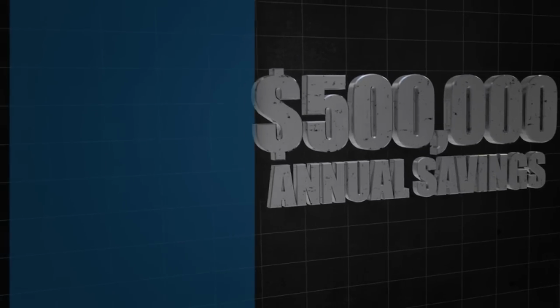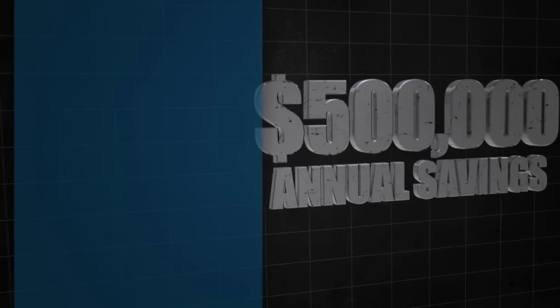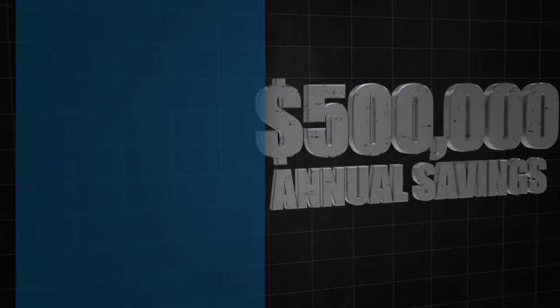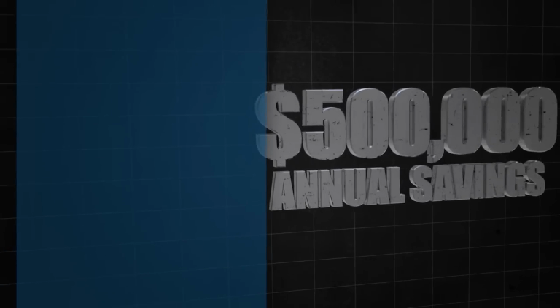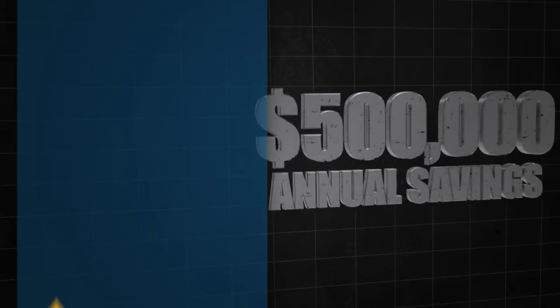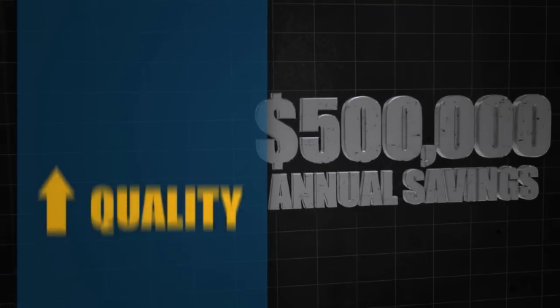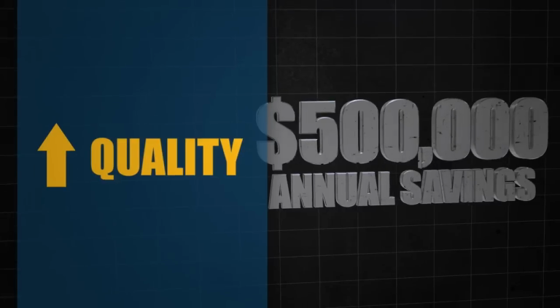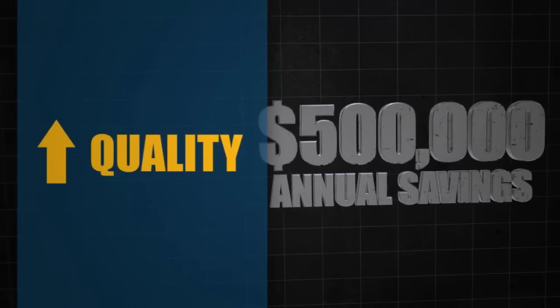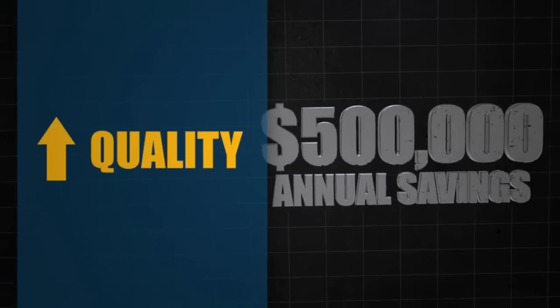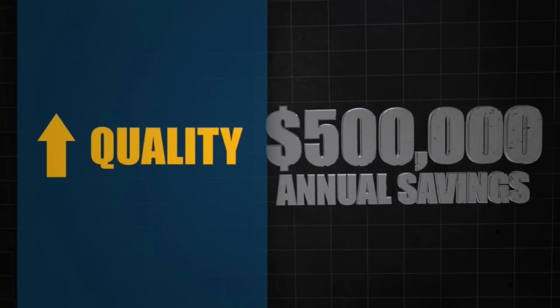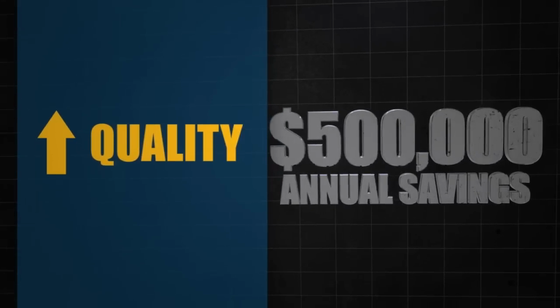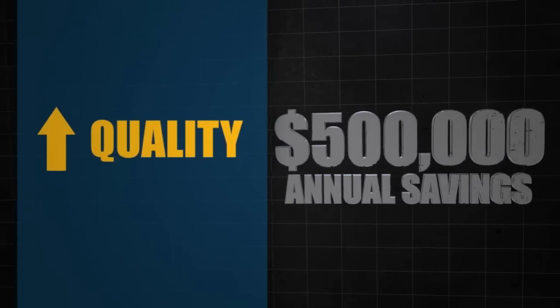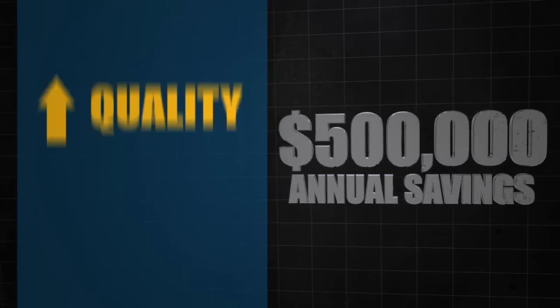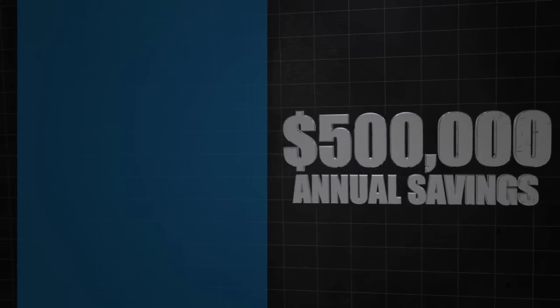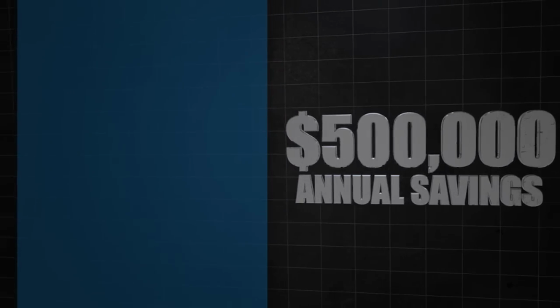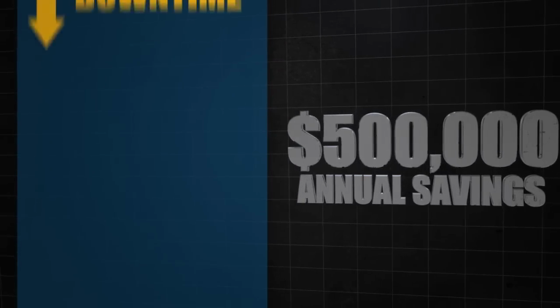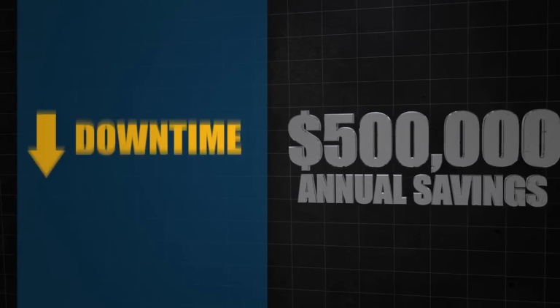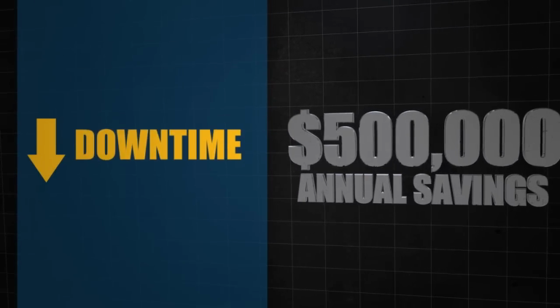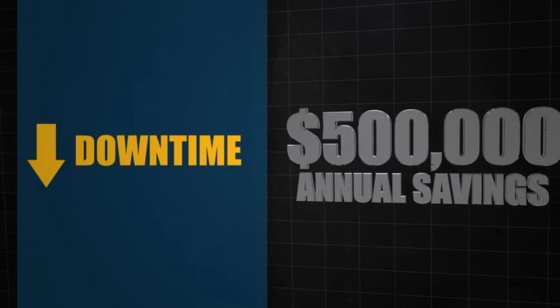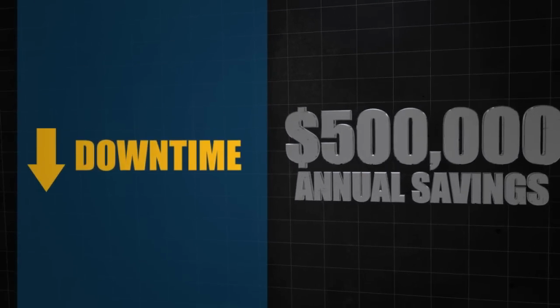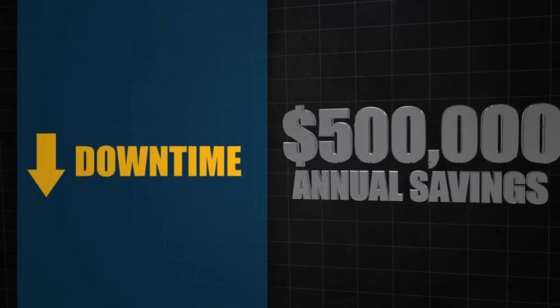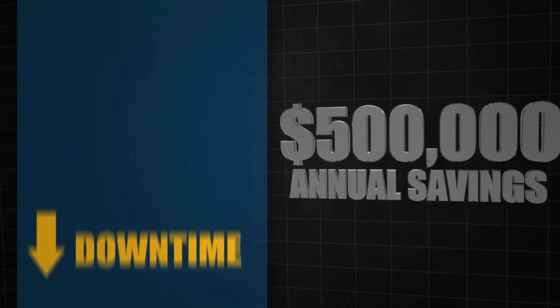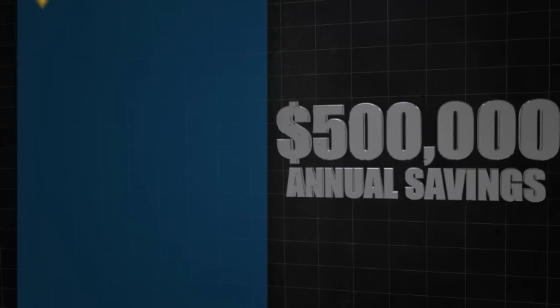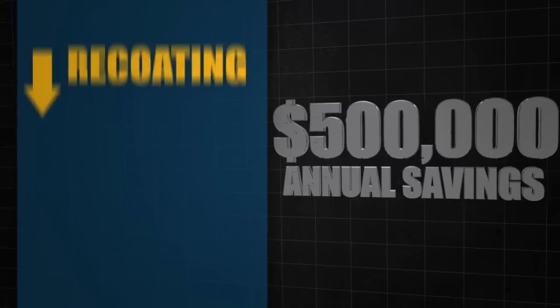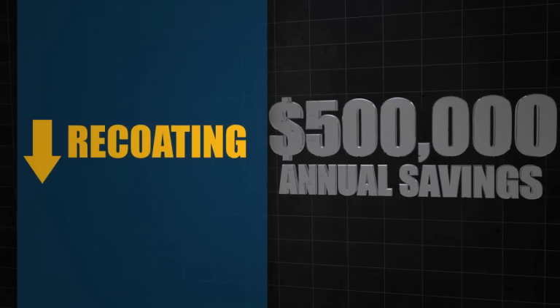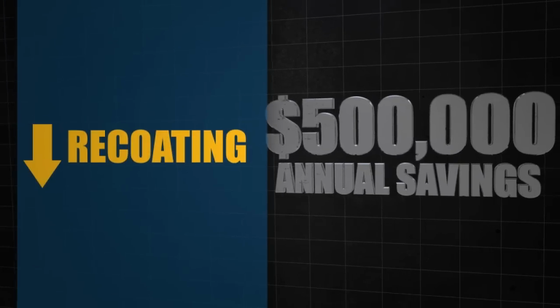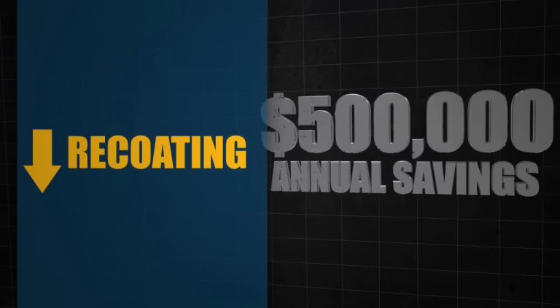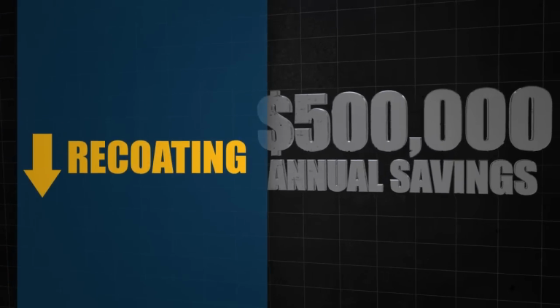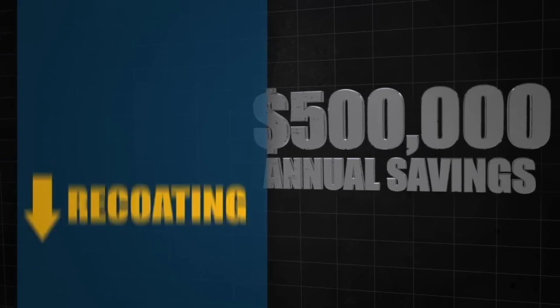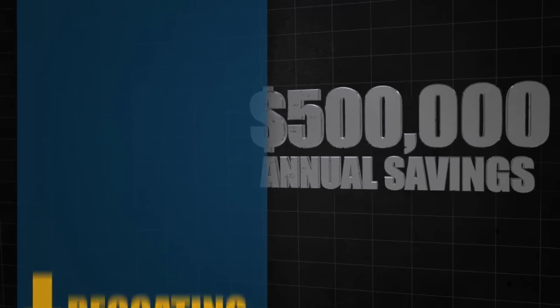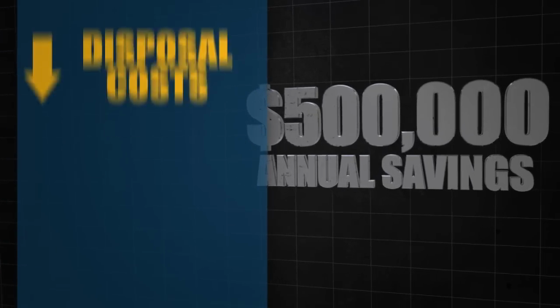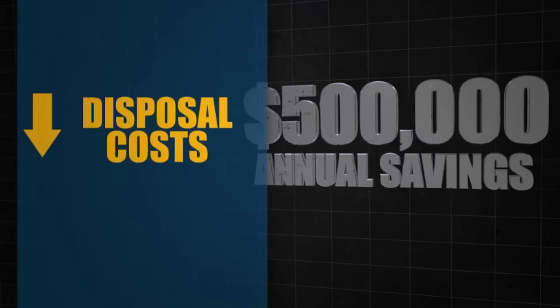A large welded tube and pipe producer realized a $500,000 annual savings from improved product quality, lower operation downtime, and reduced recoating and disposal costs.